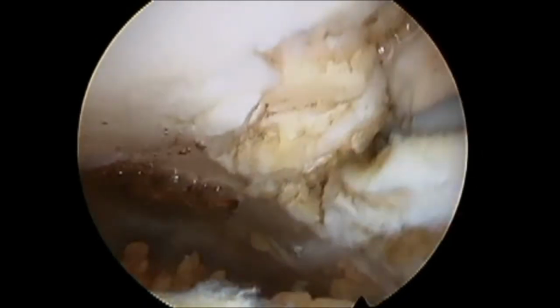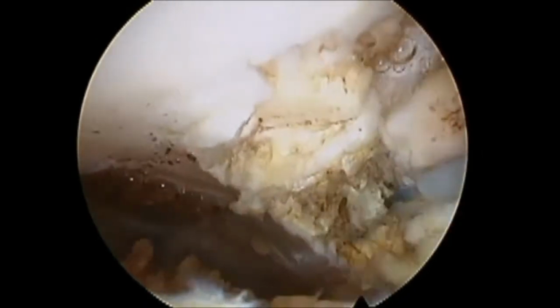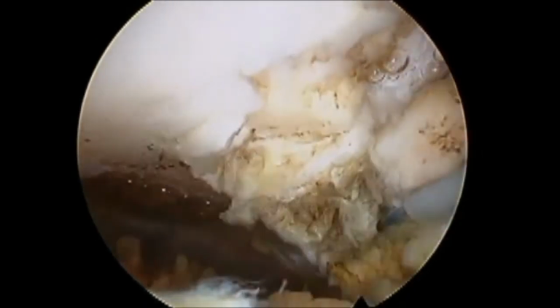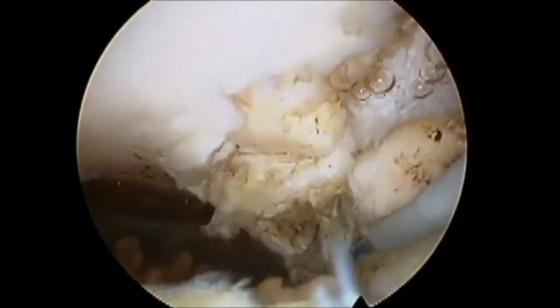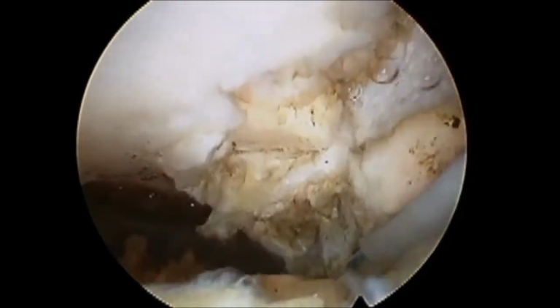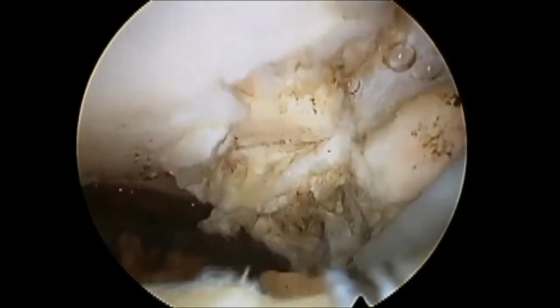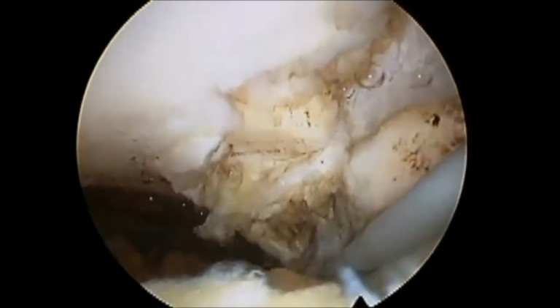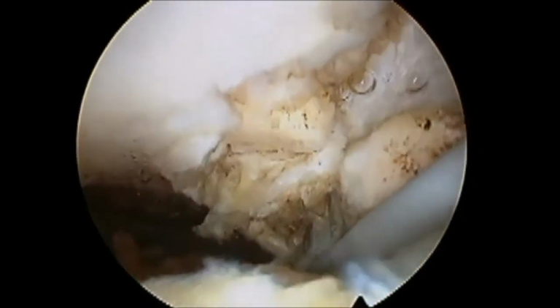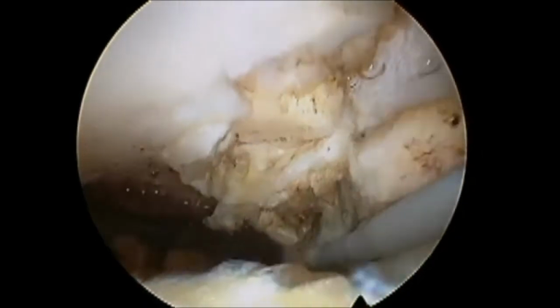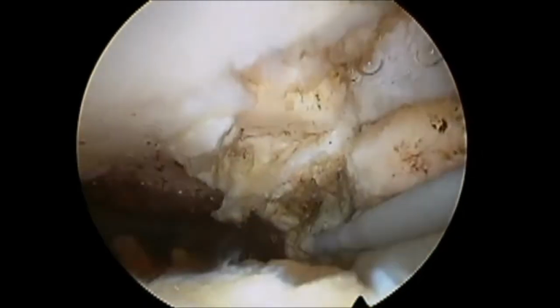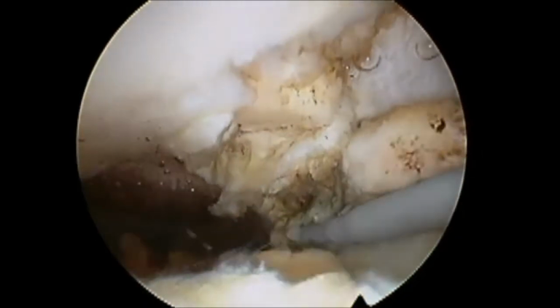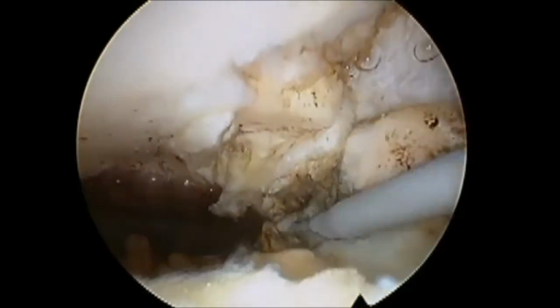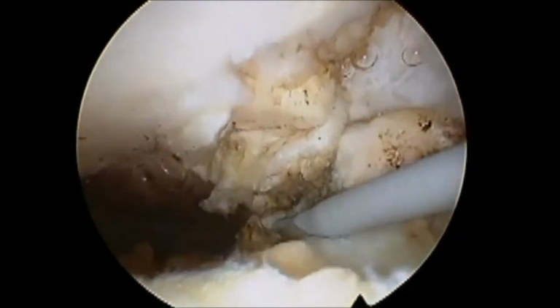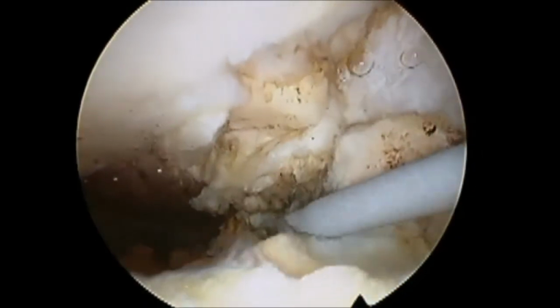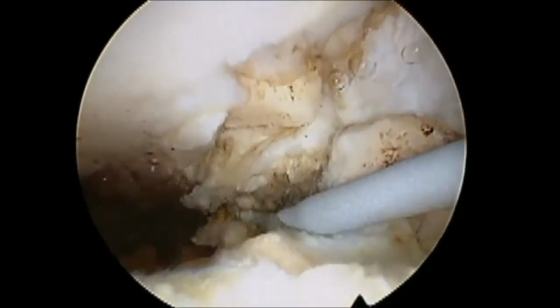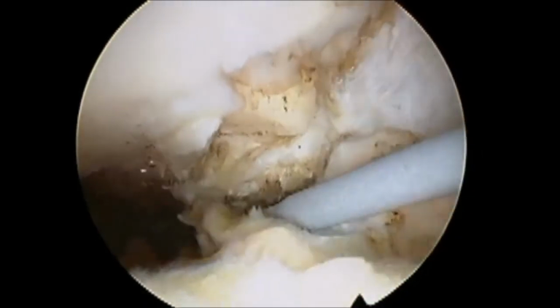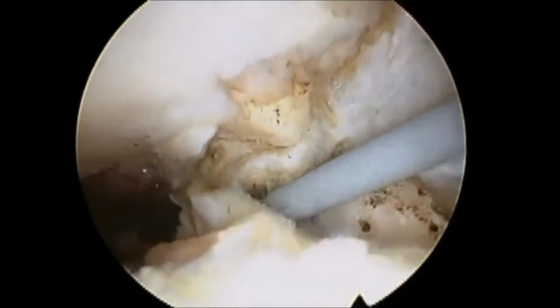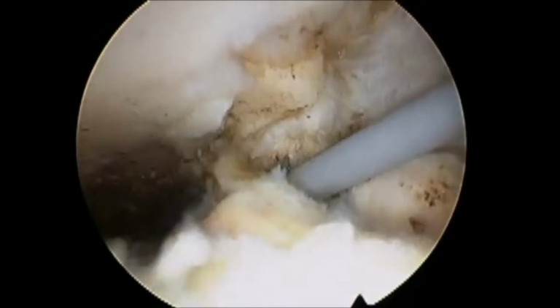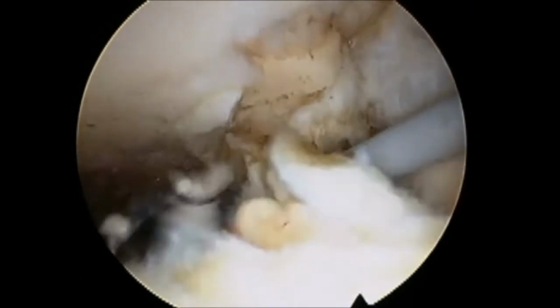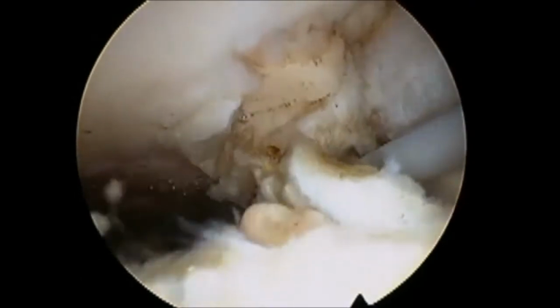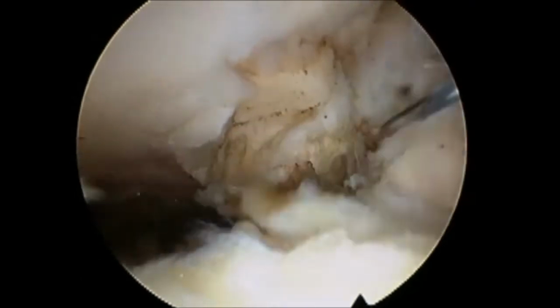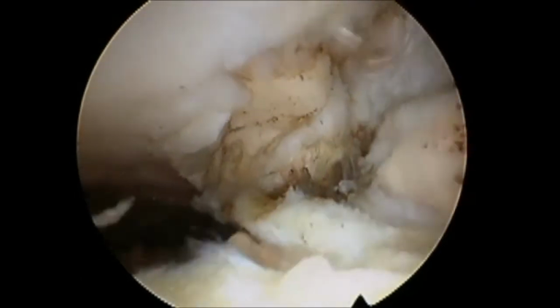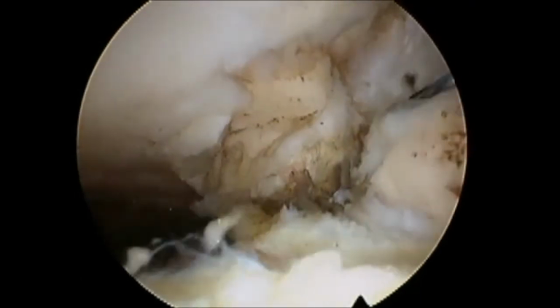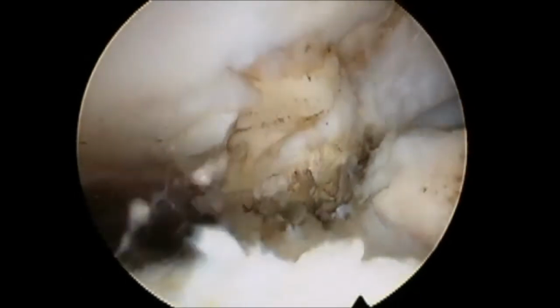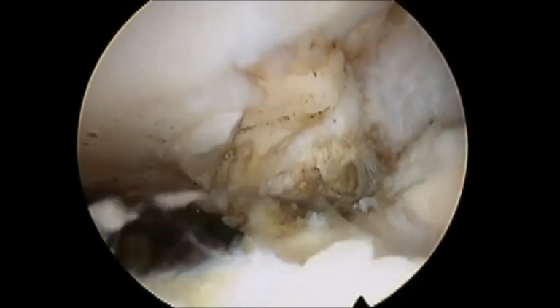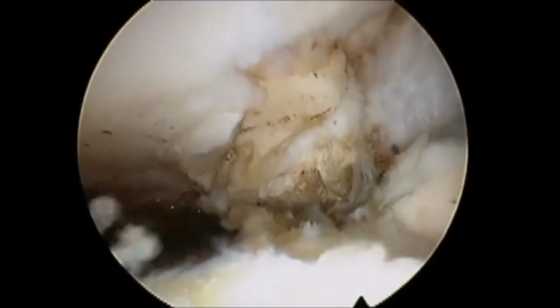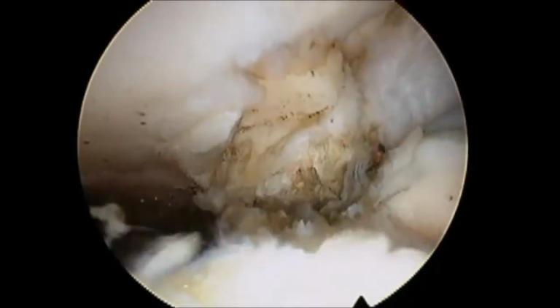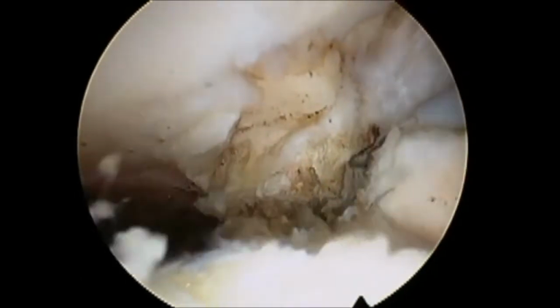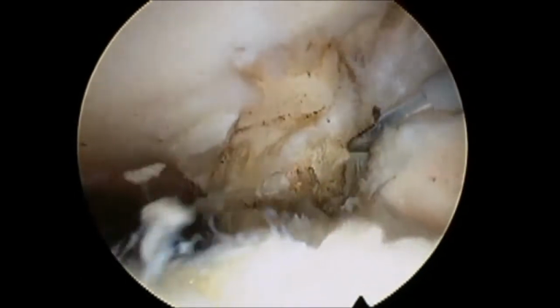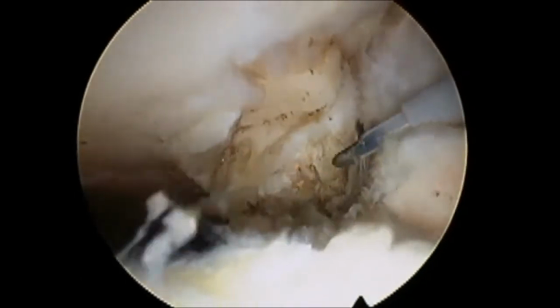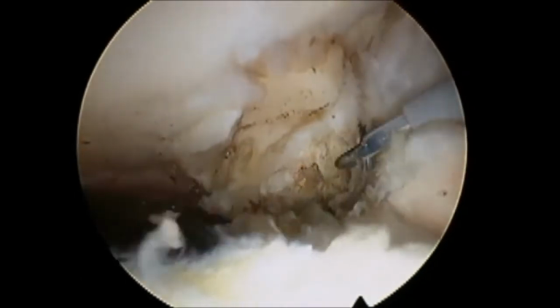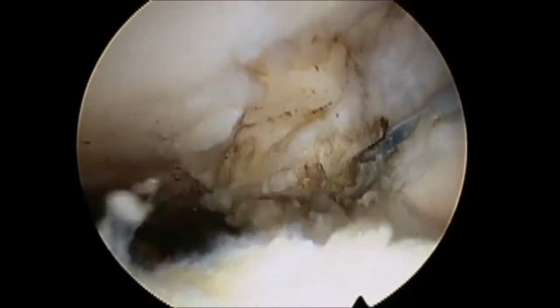Once the fragment has been adequately mobilised, it's easy to remove it with a grasper.